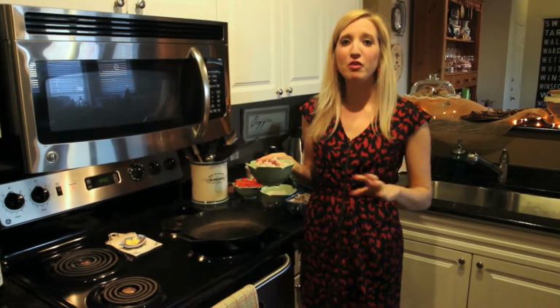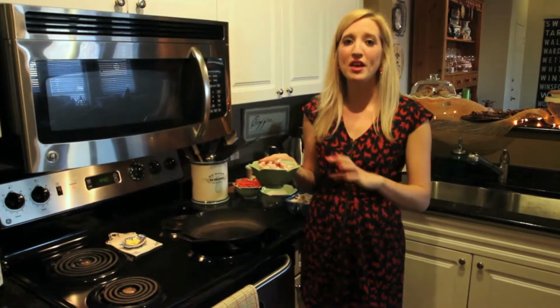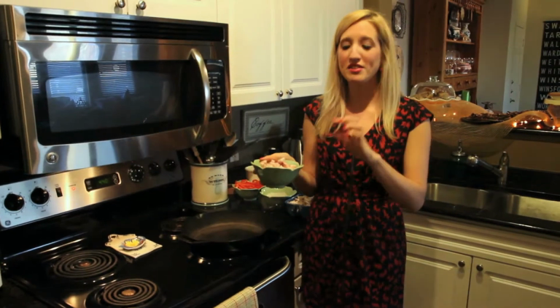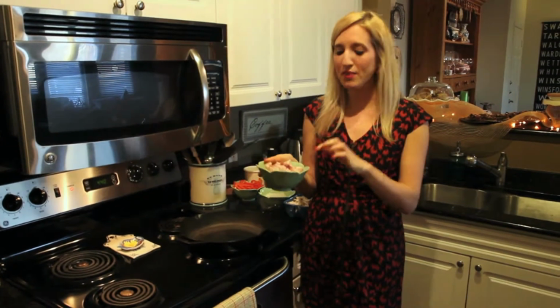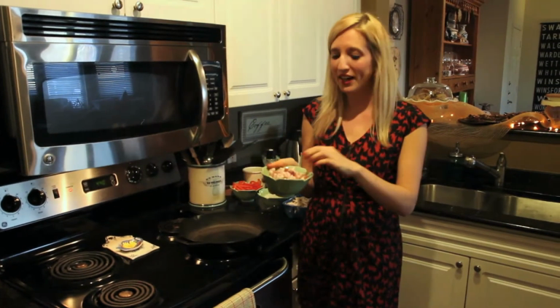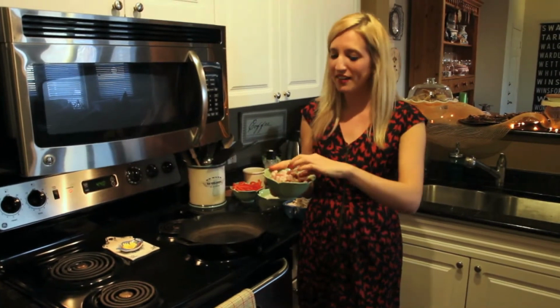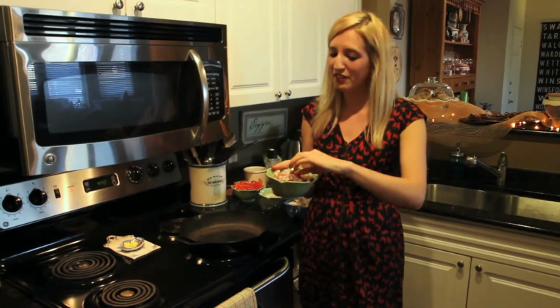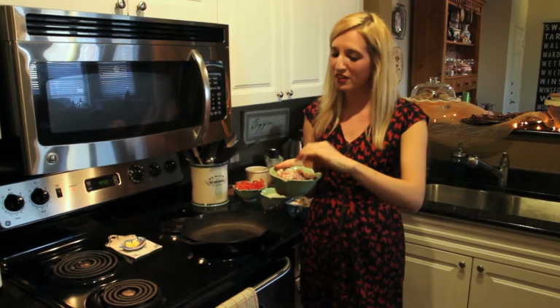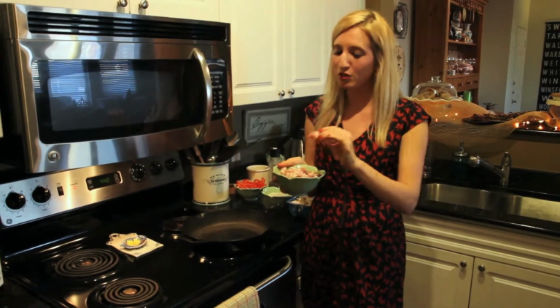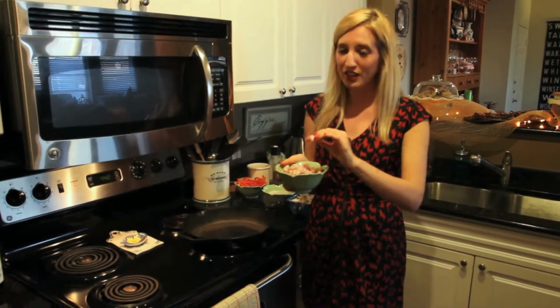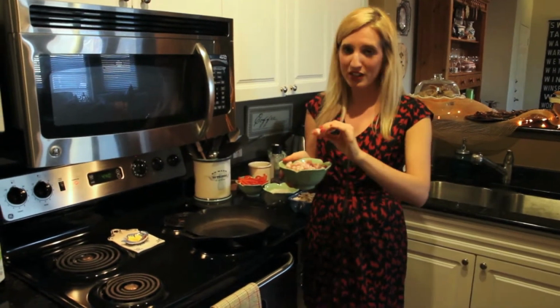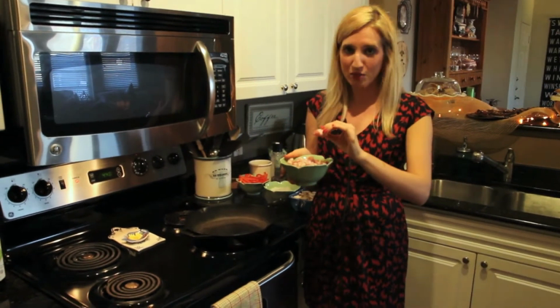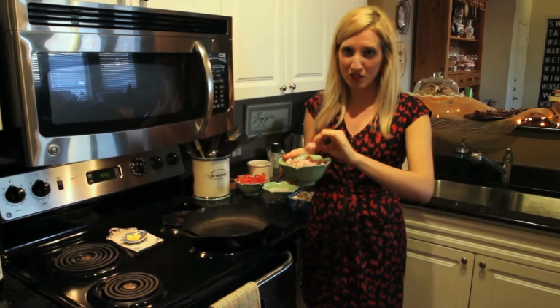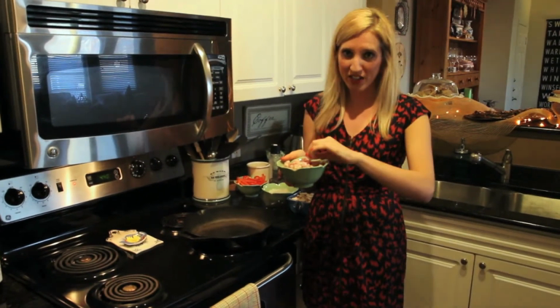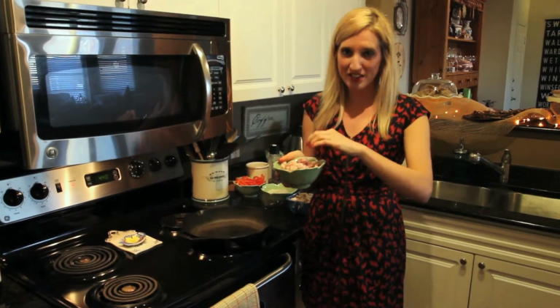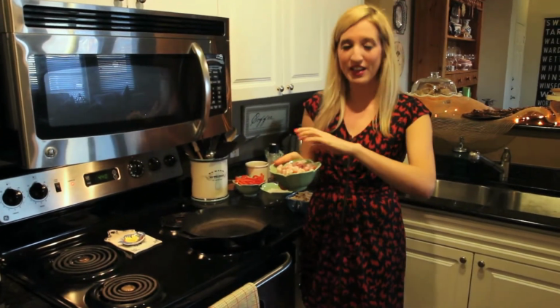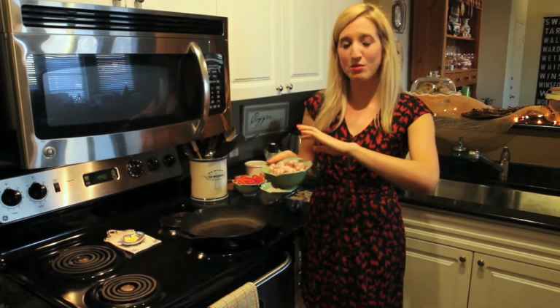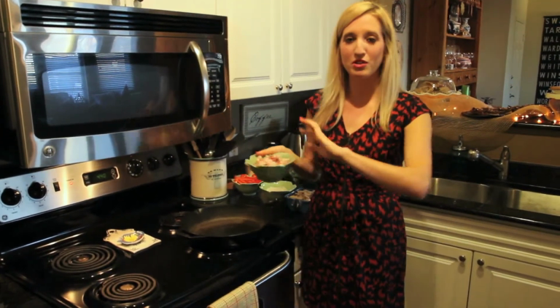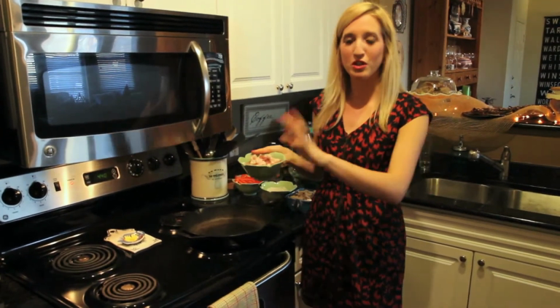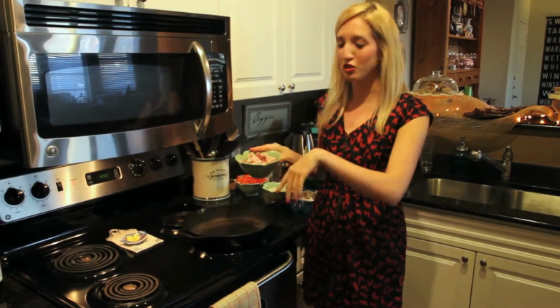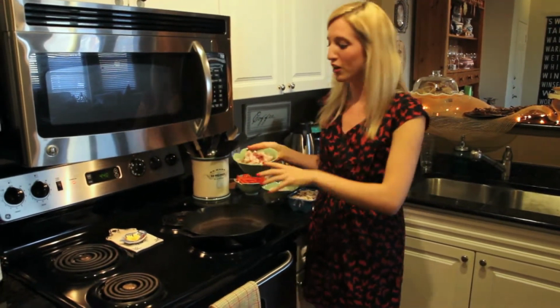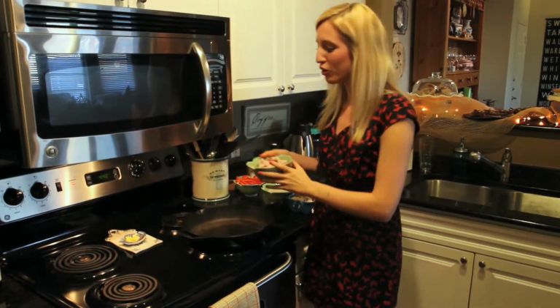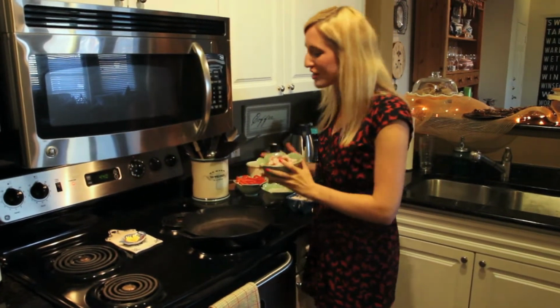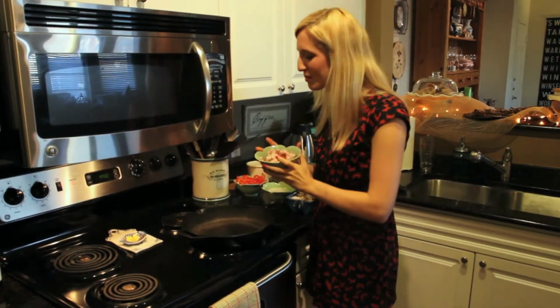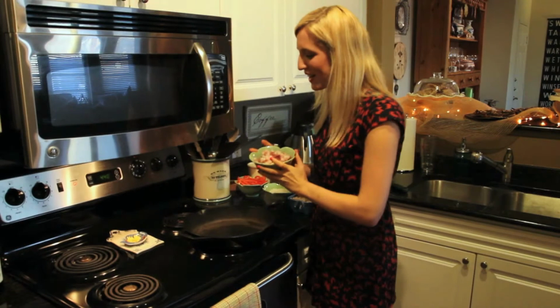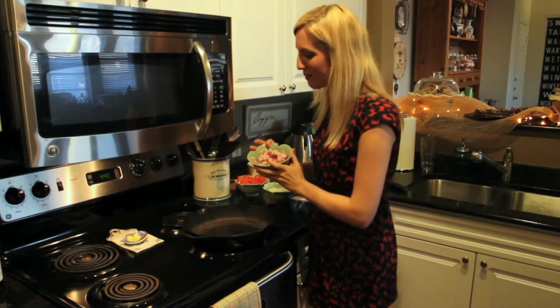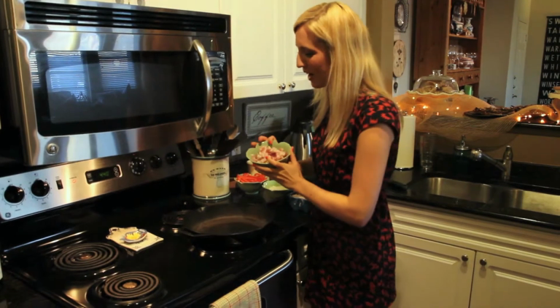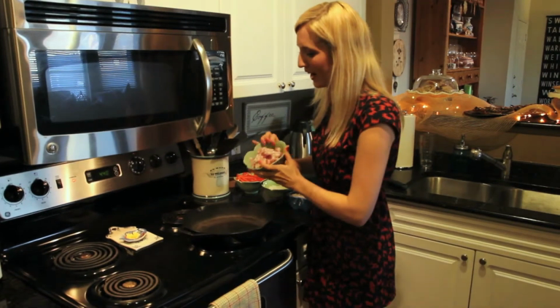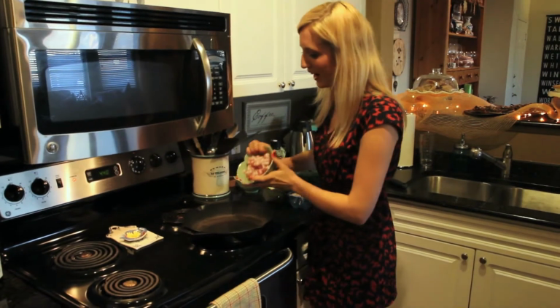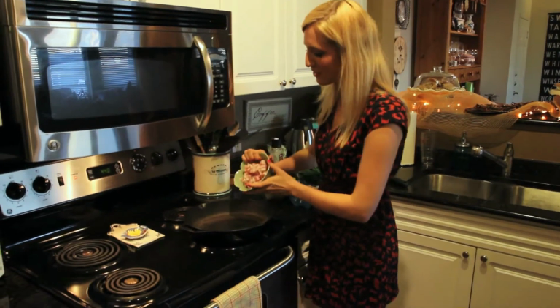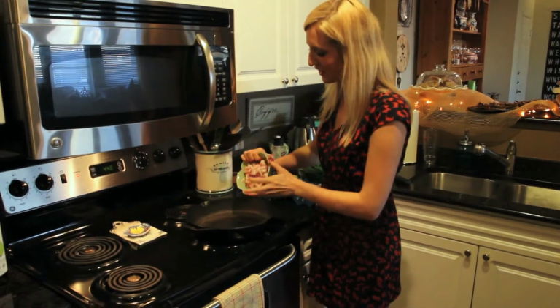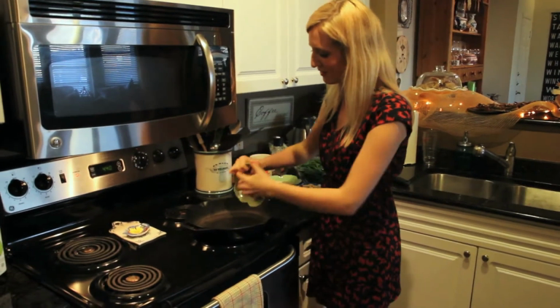First I'm going to start off with some bacon that I've cut into really small slices, and I'm just going to crisp it in my iron skillet.